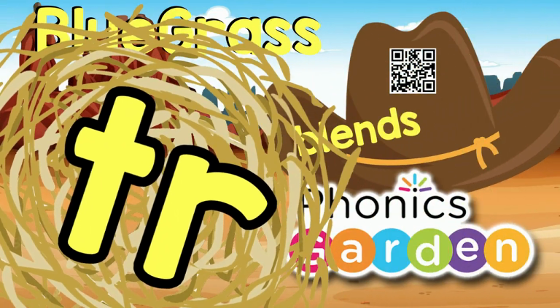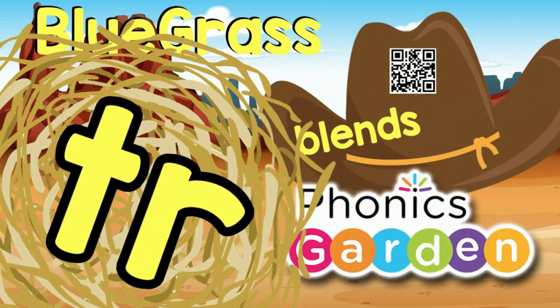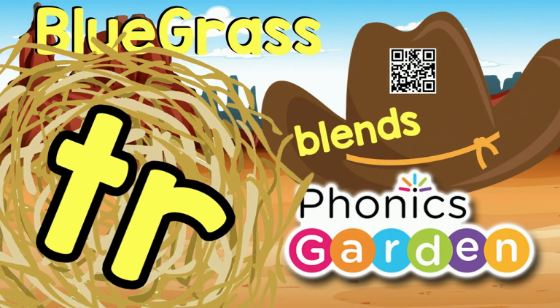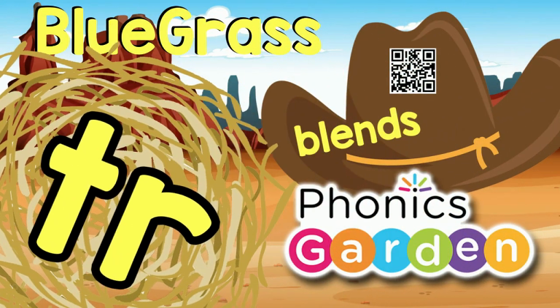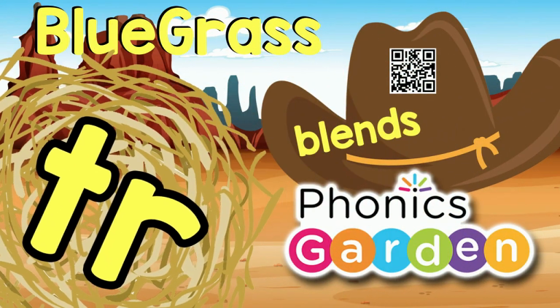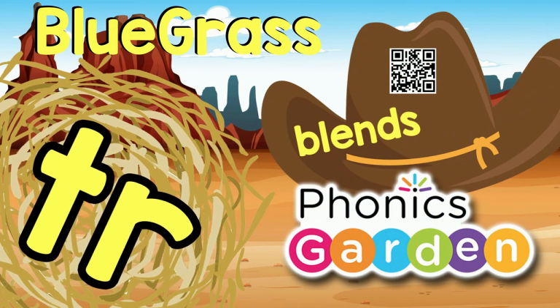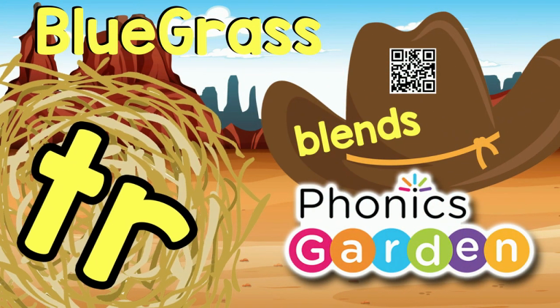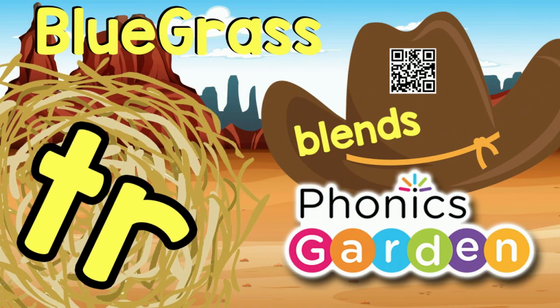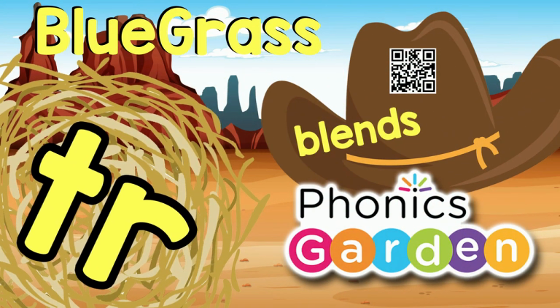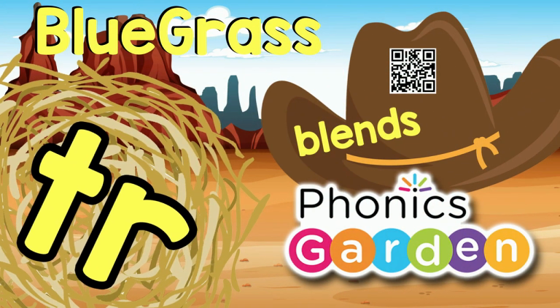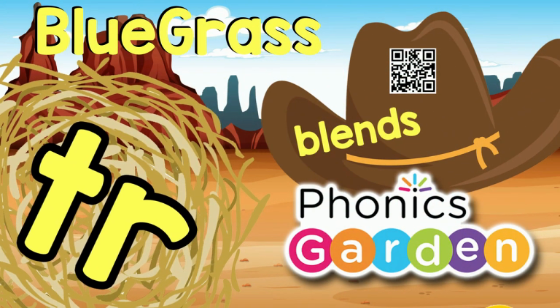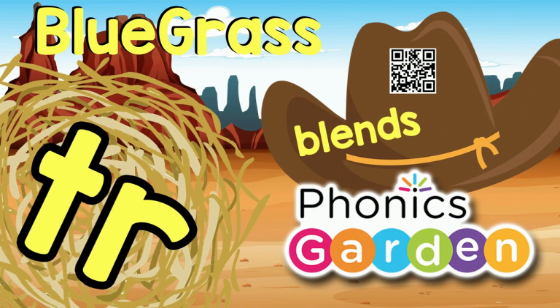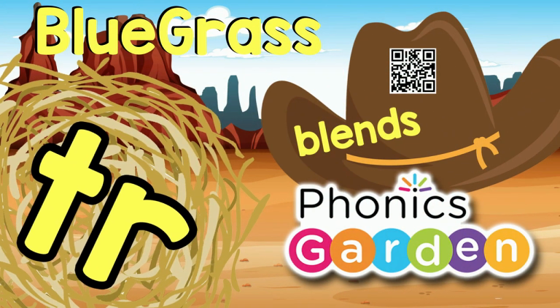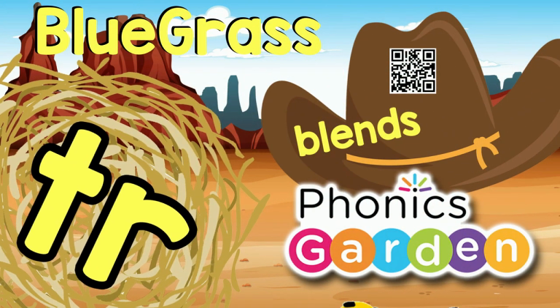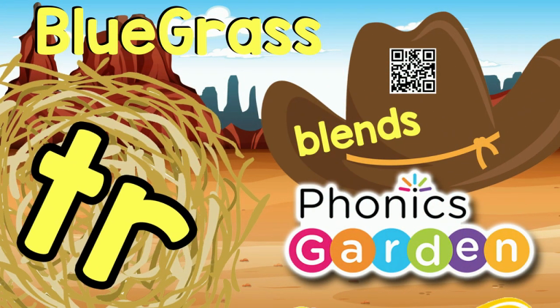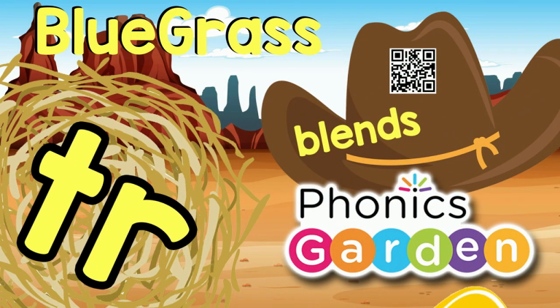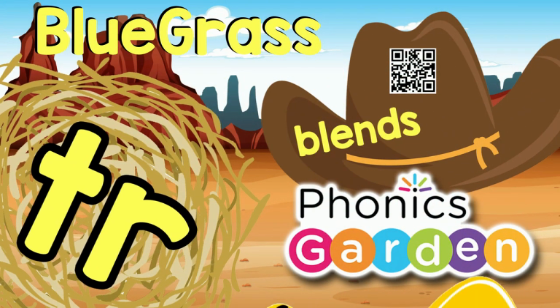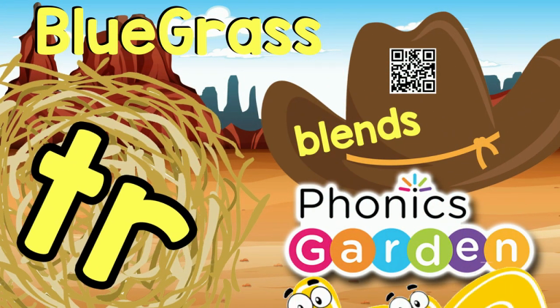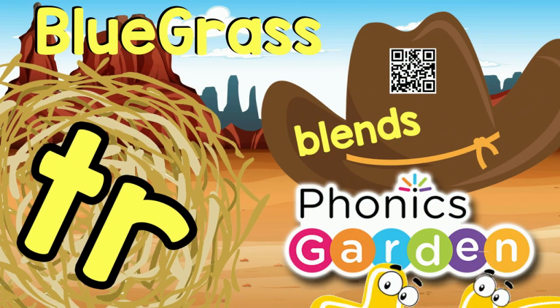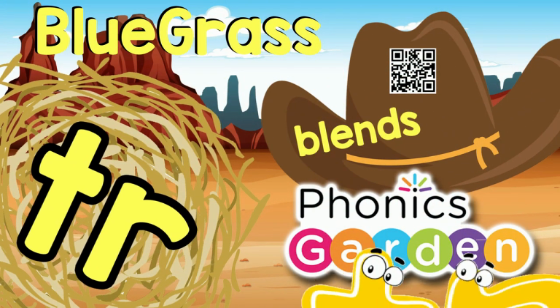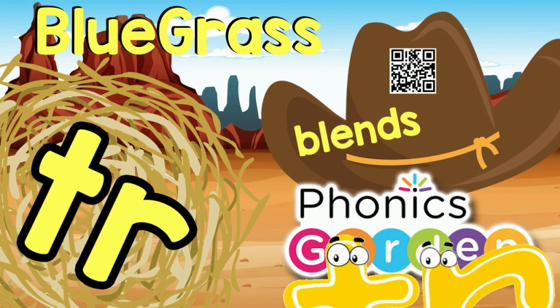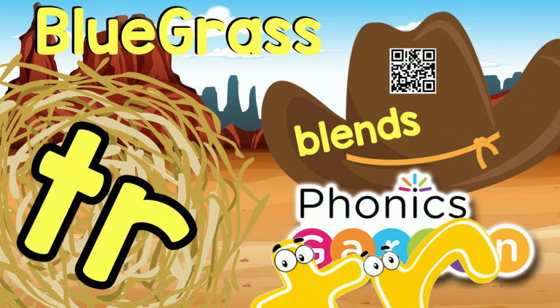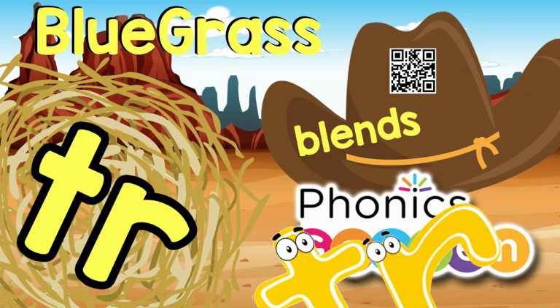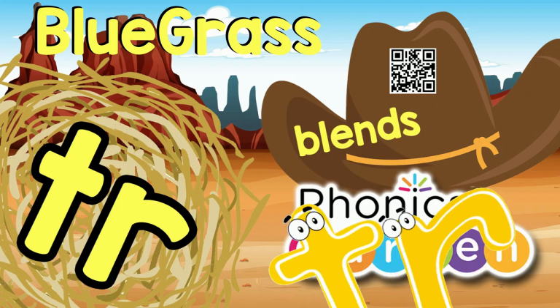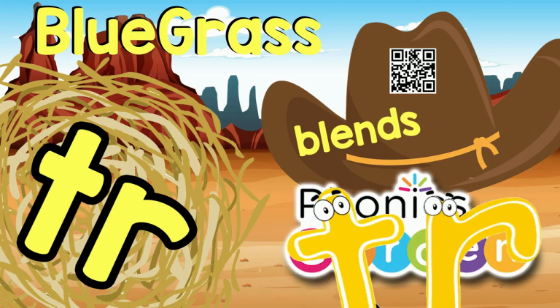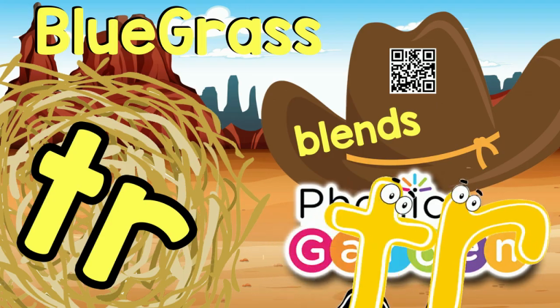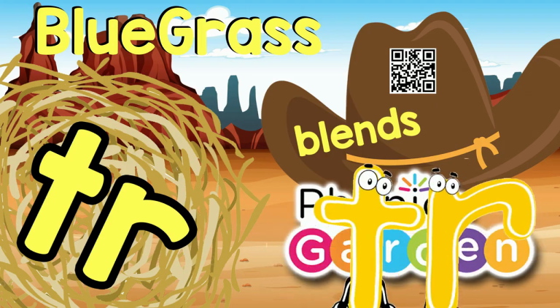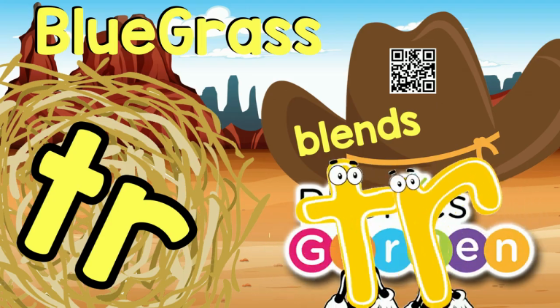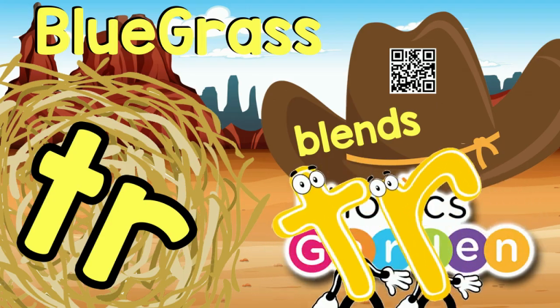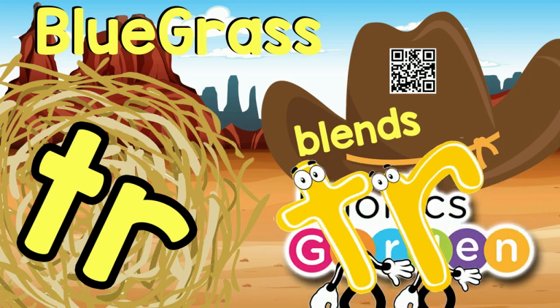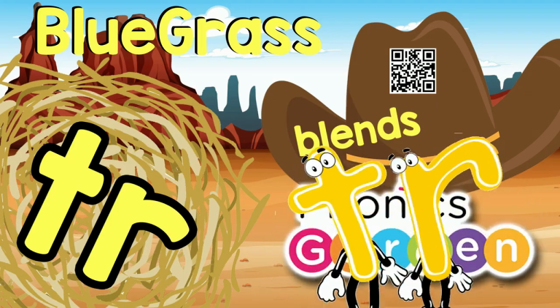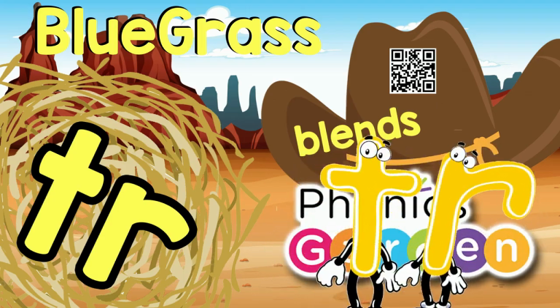Hello kids! Let's read and learn about letter blends.